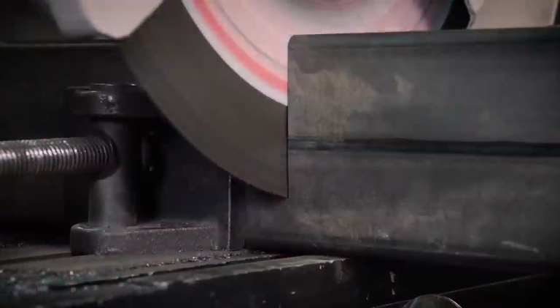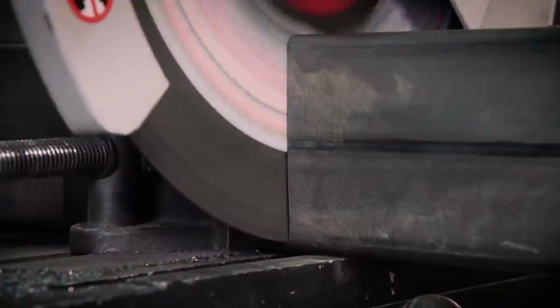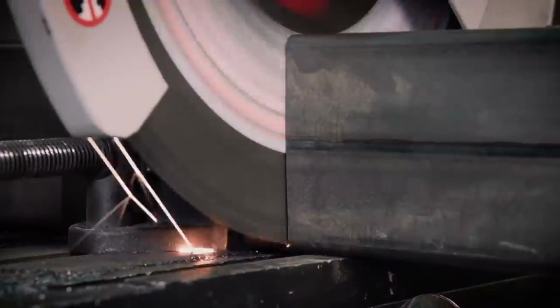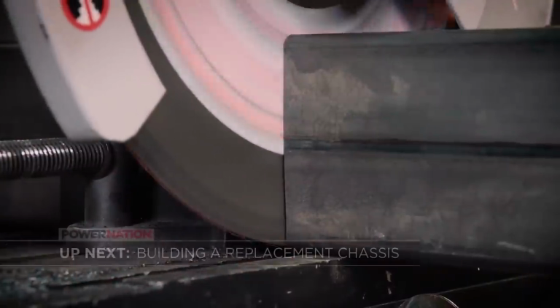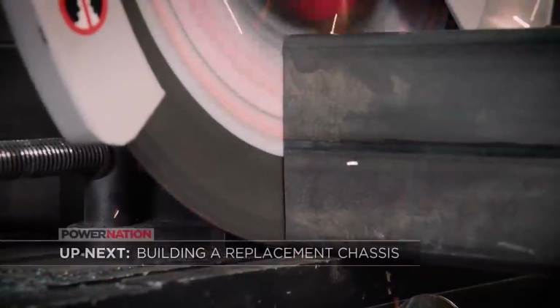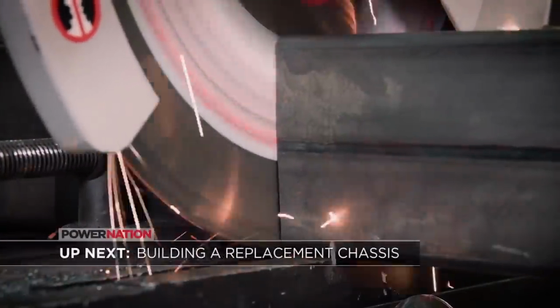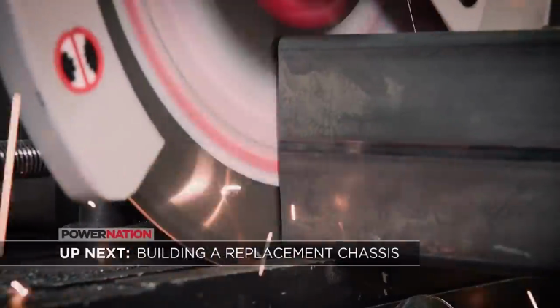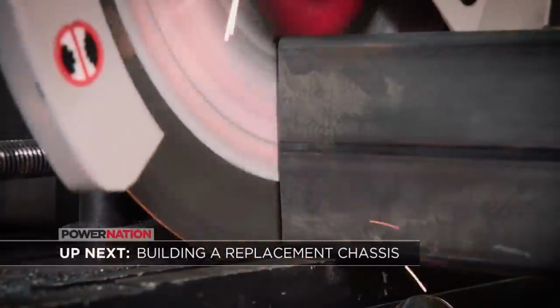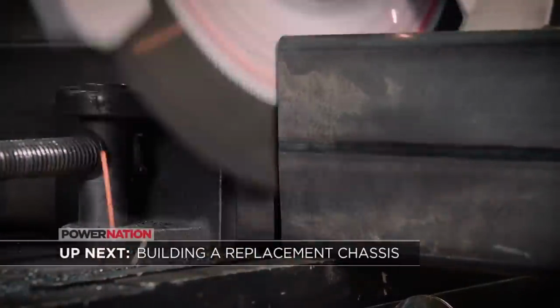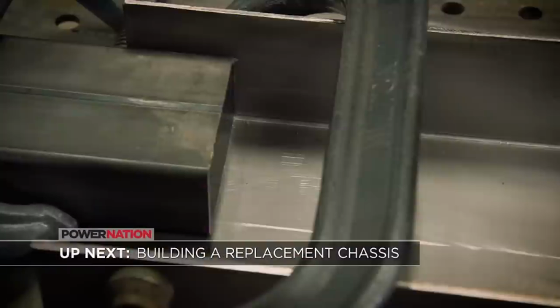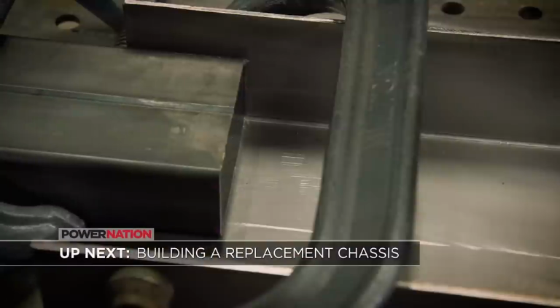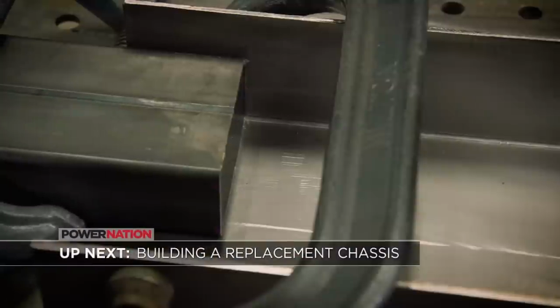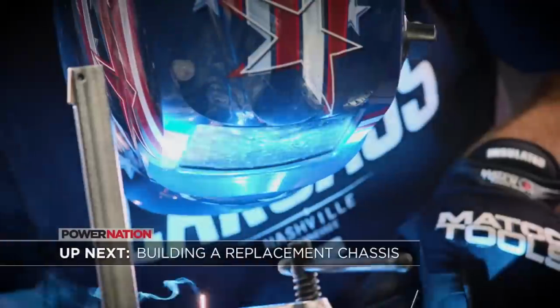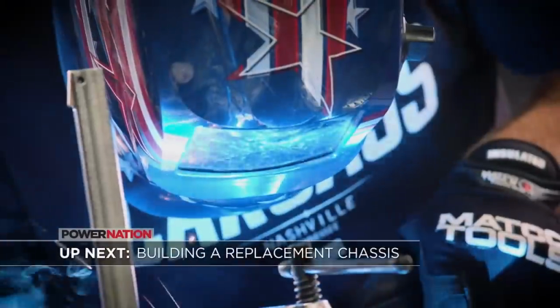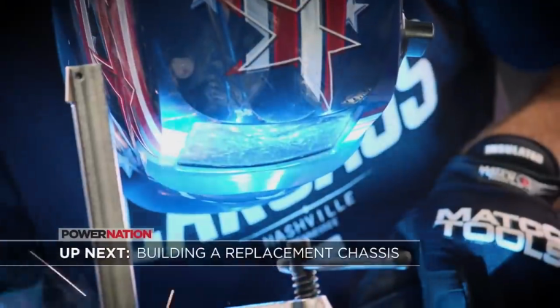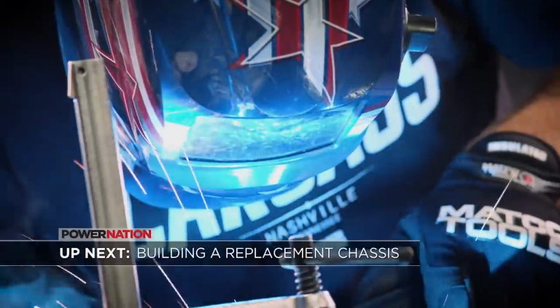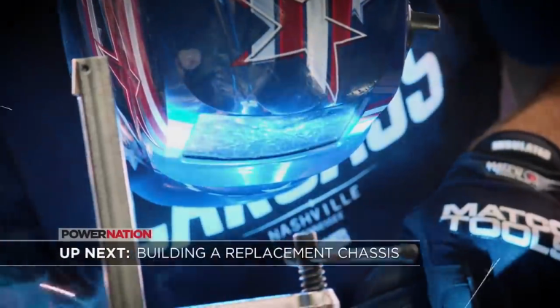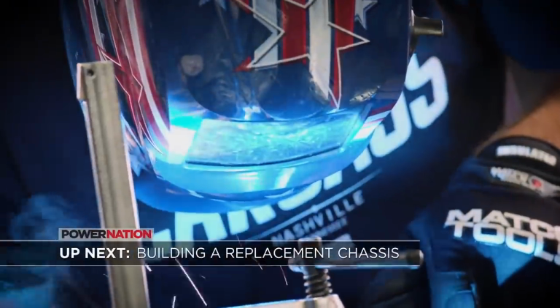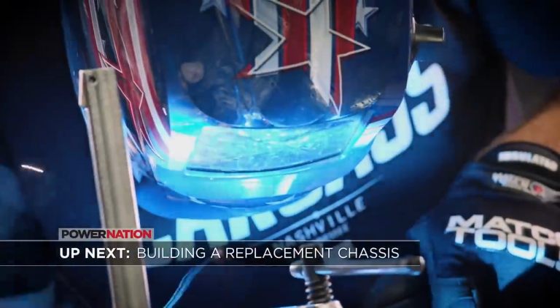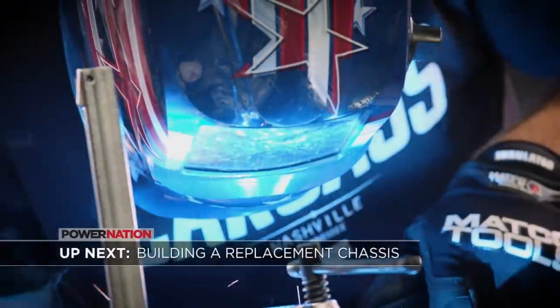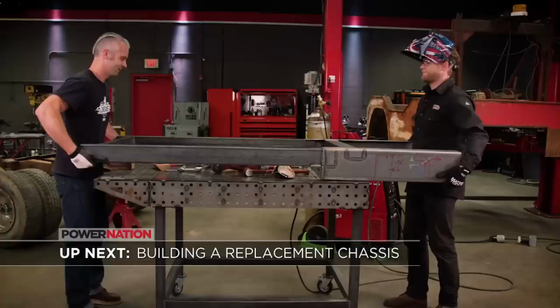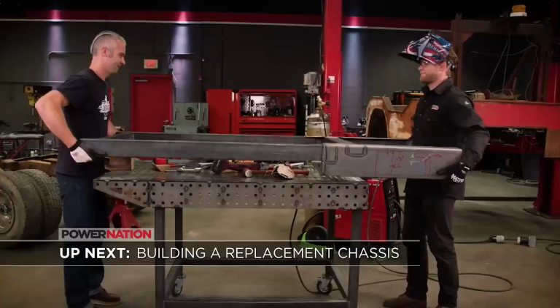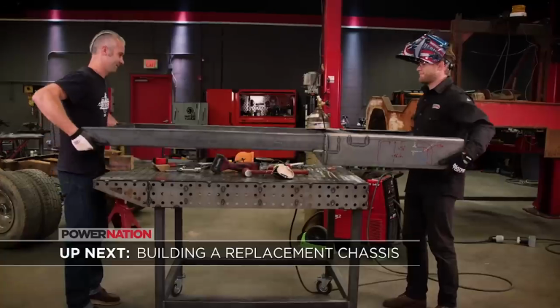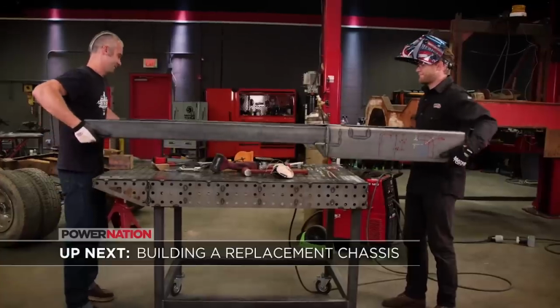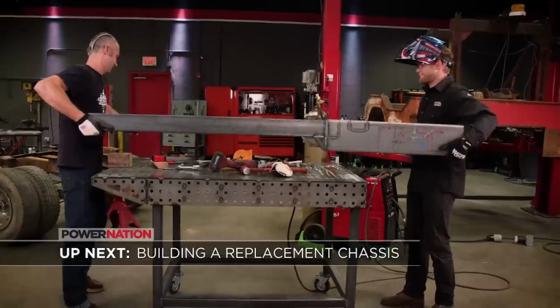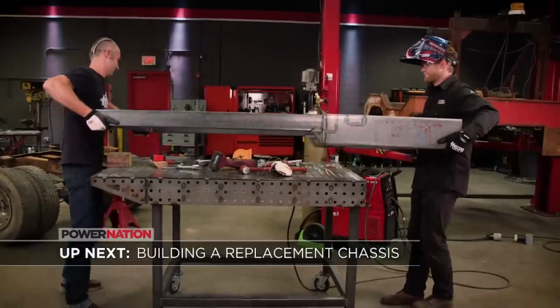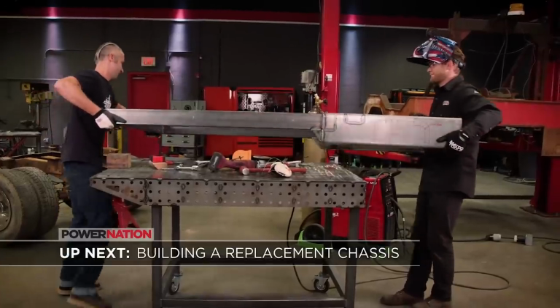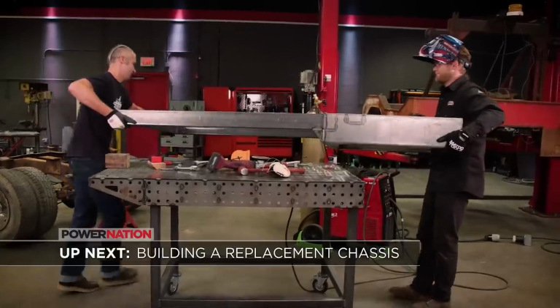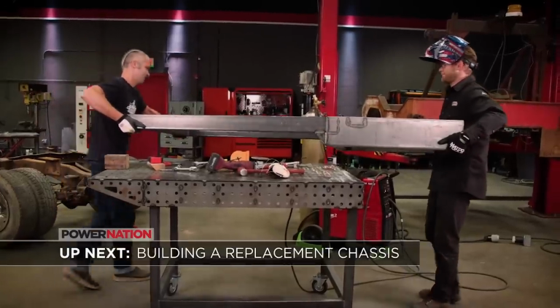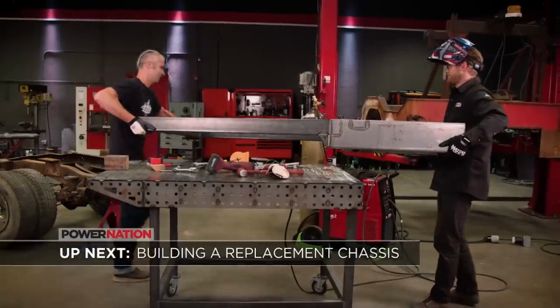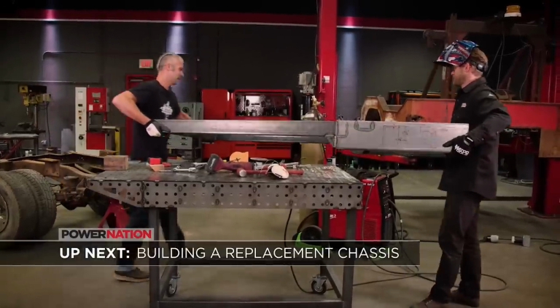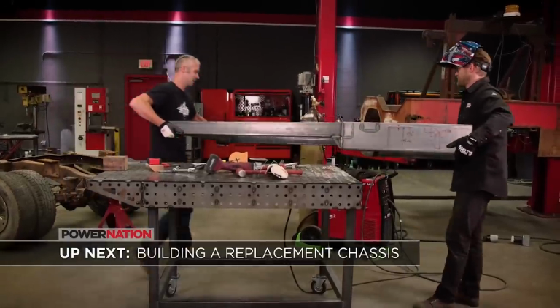Up next, we take what we learned and build a replacement chassis for our vintage tow truck.